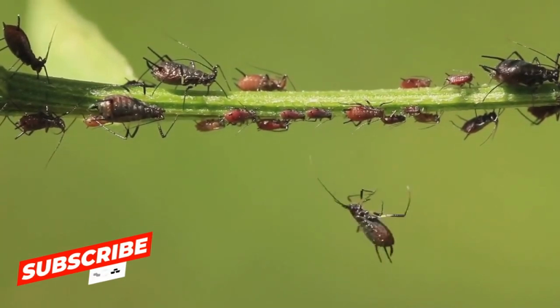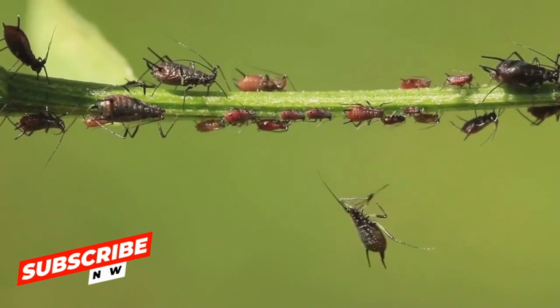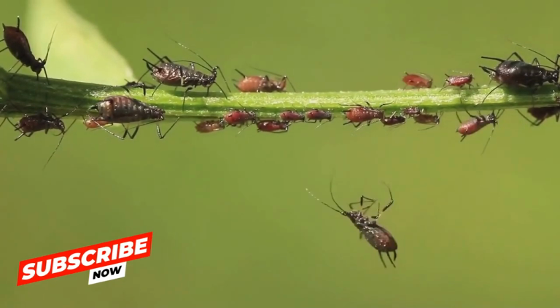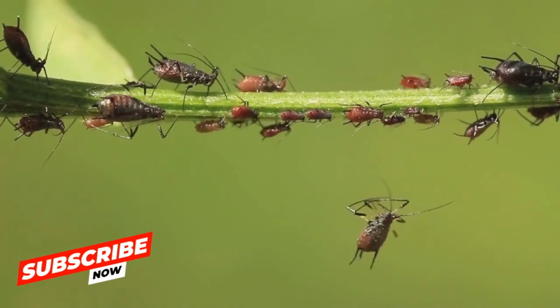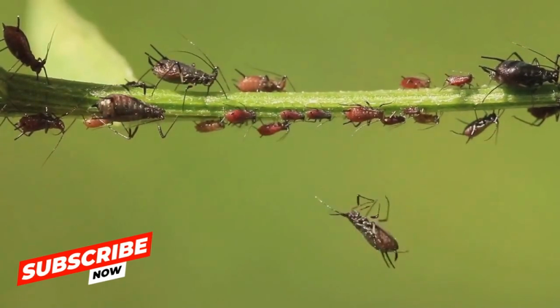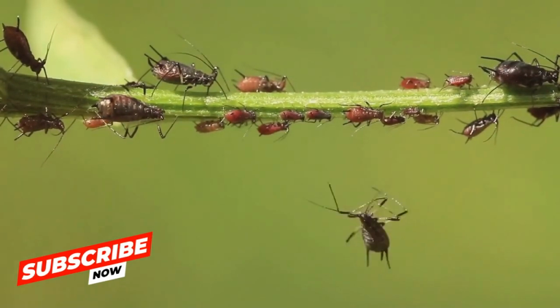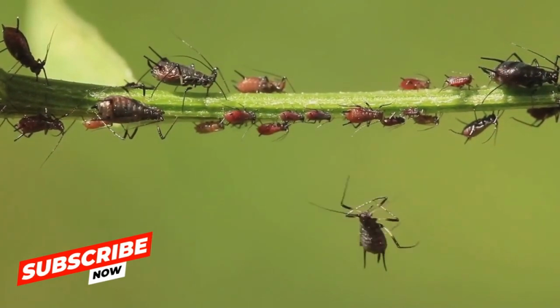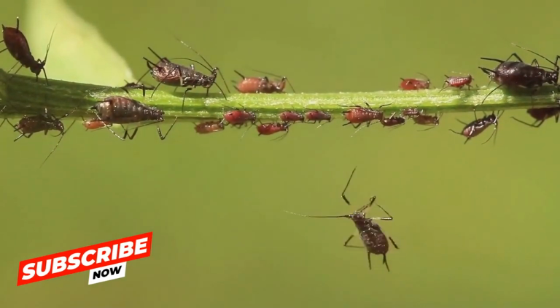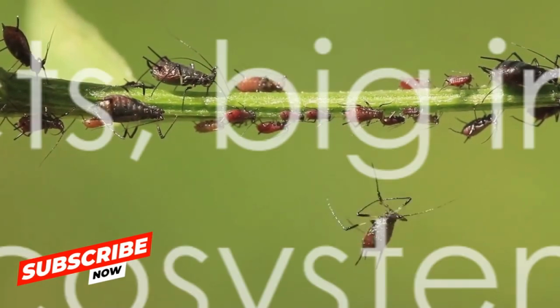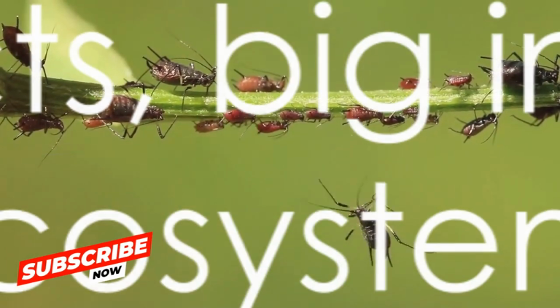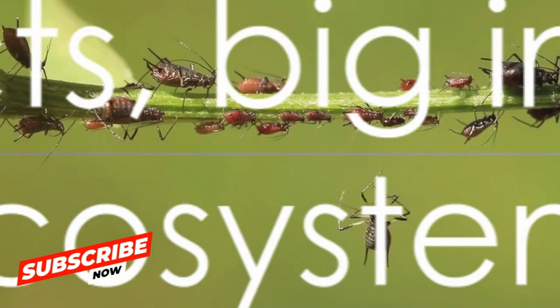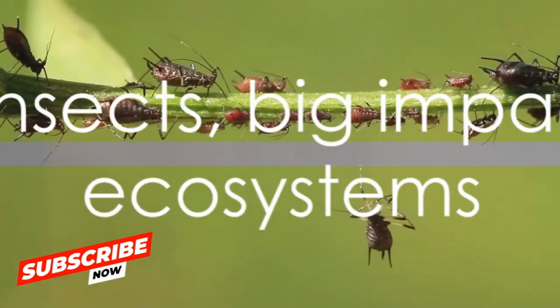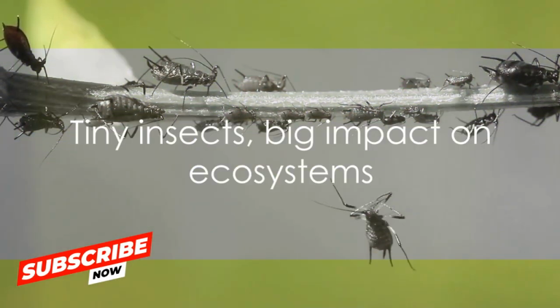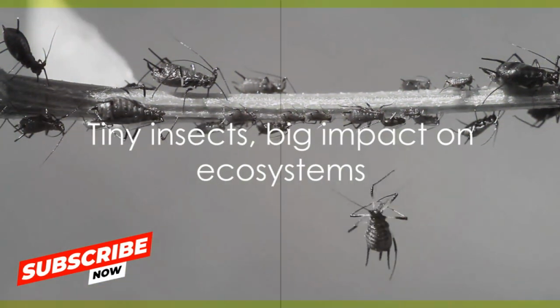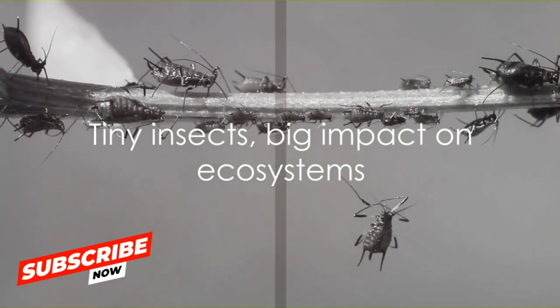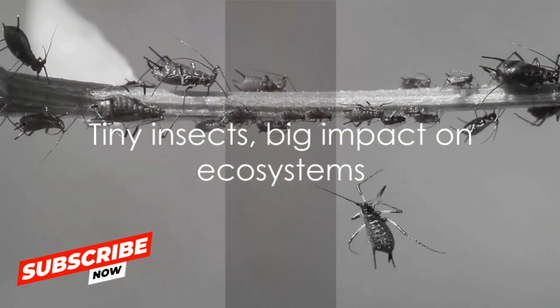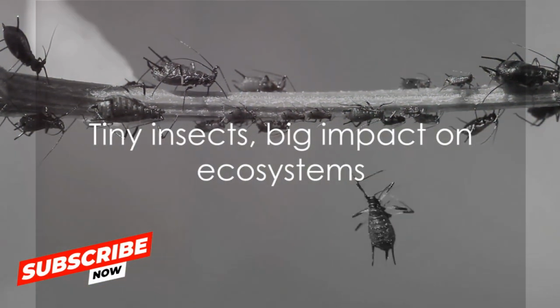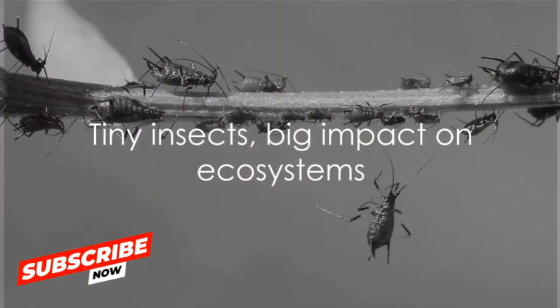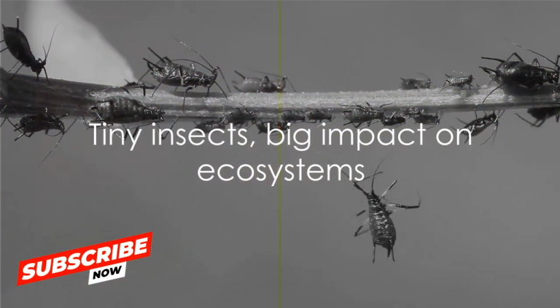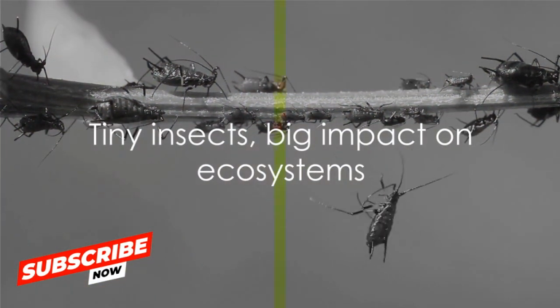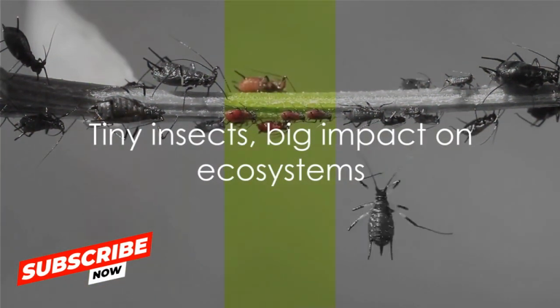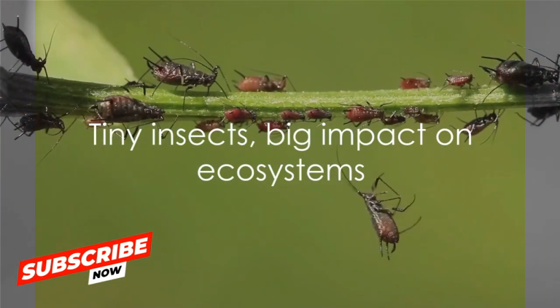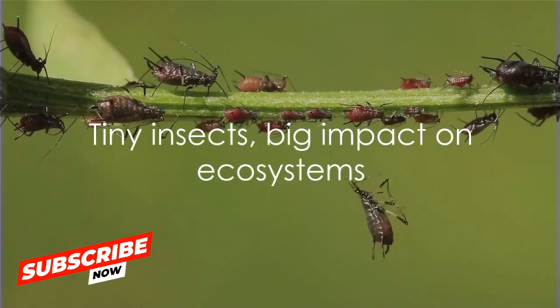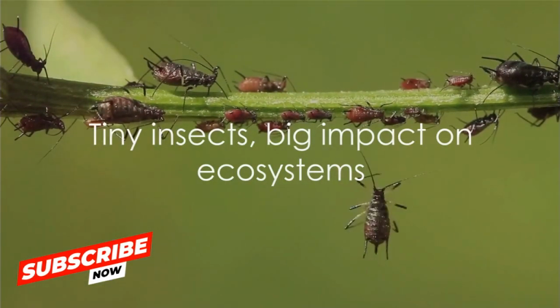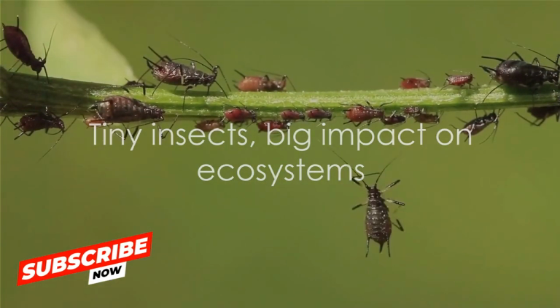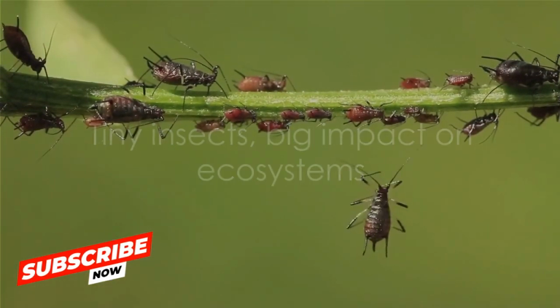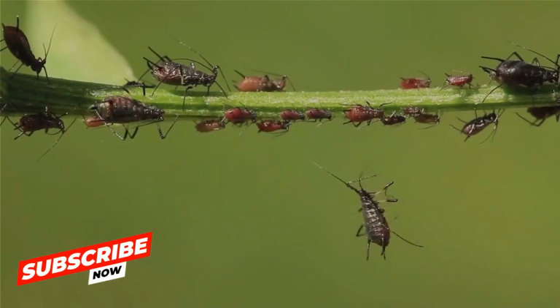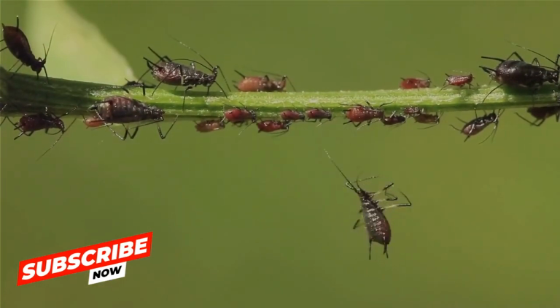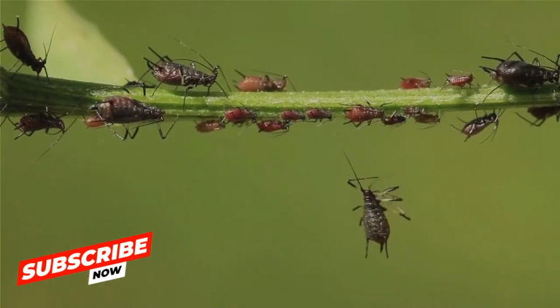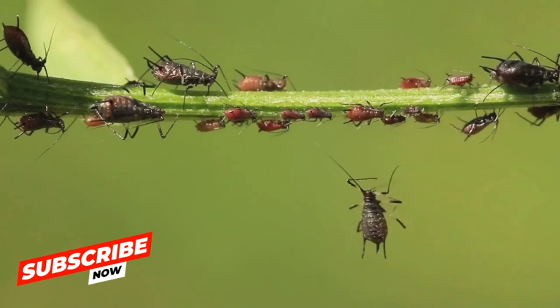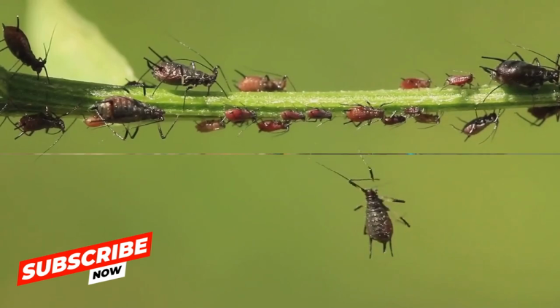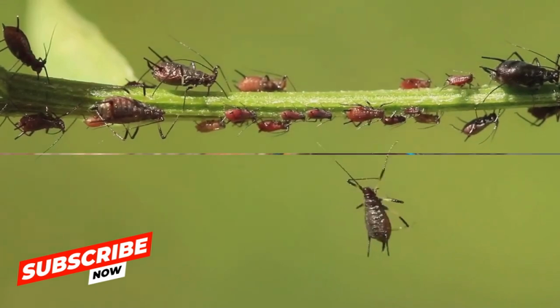These familiar faces, small as they may be, play big roles in our ecosystems.